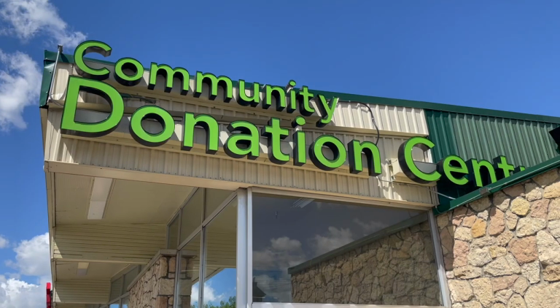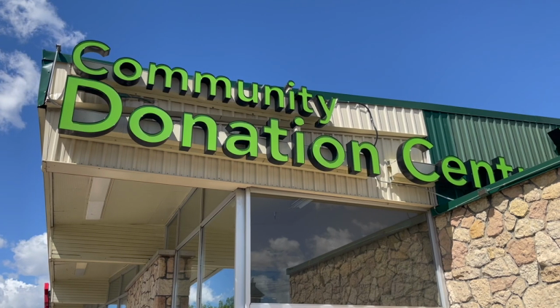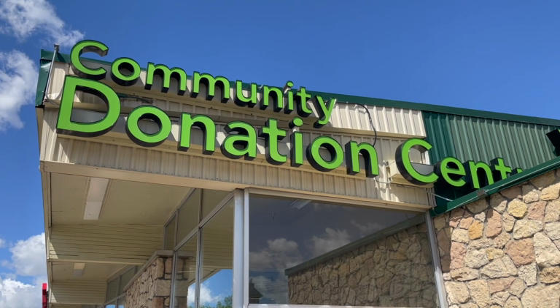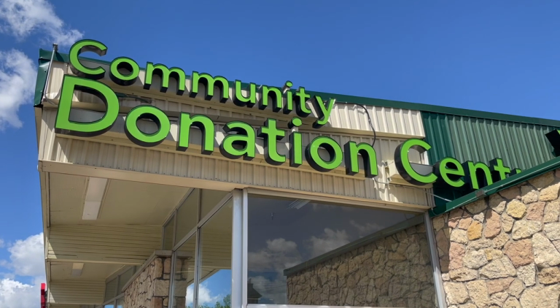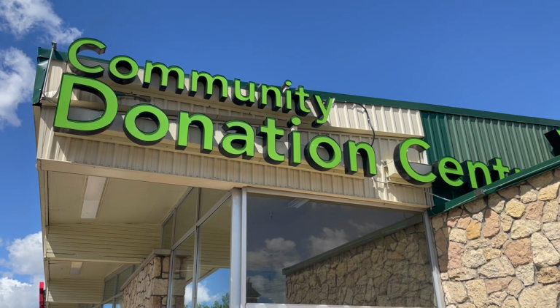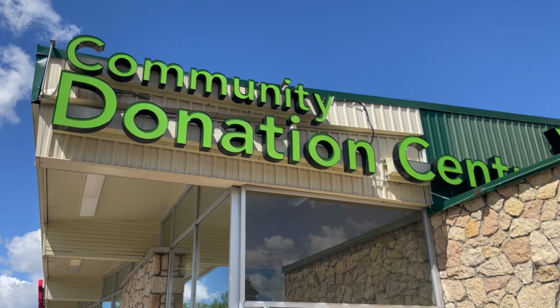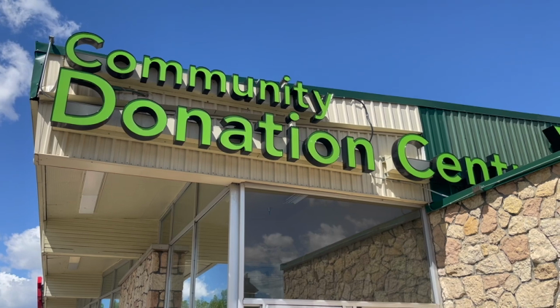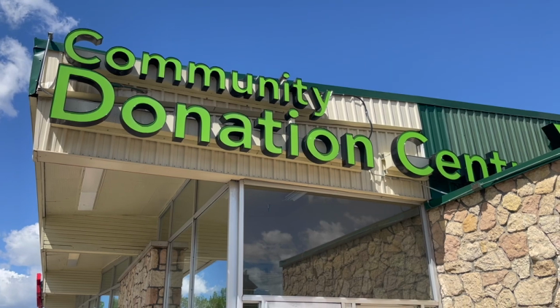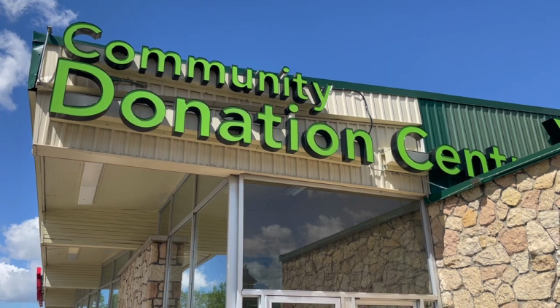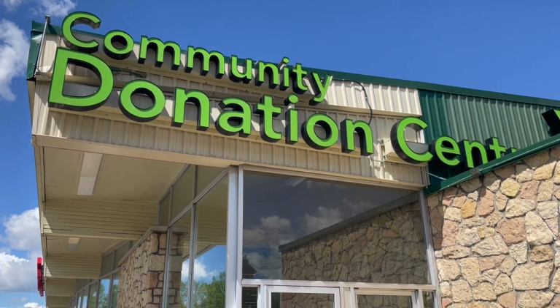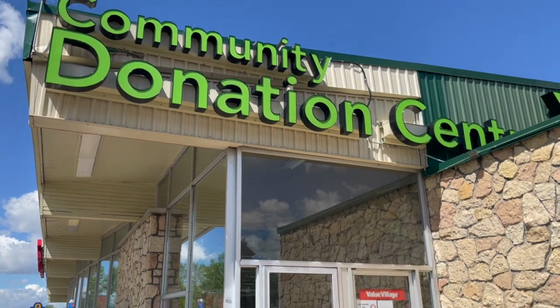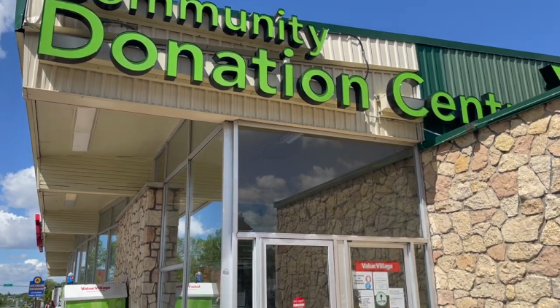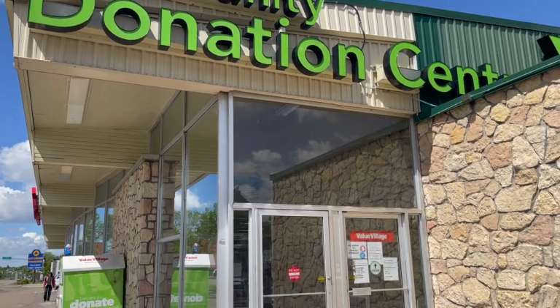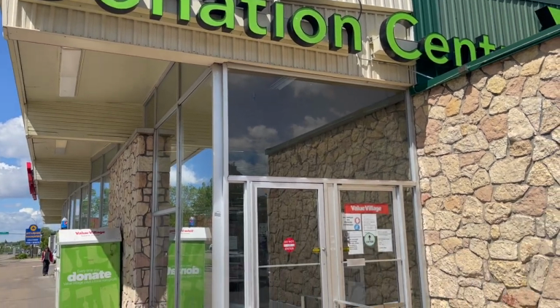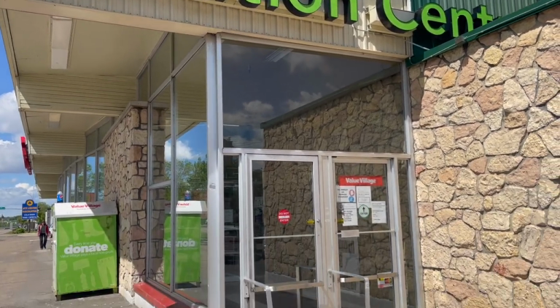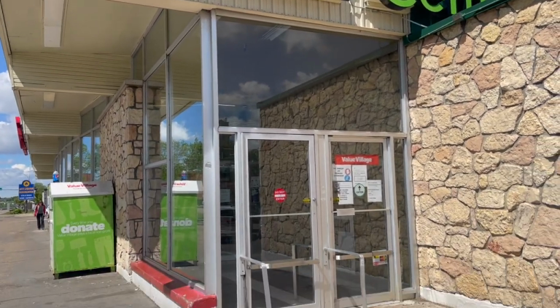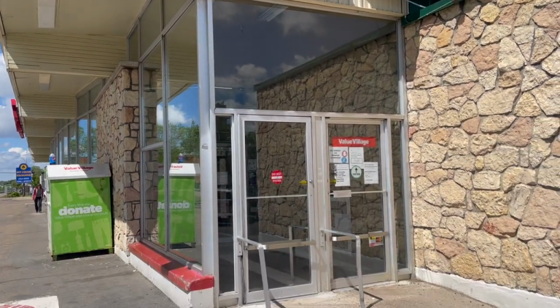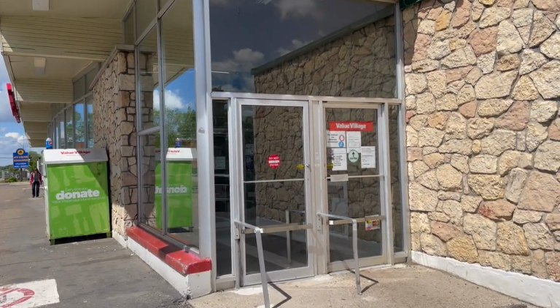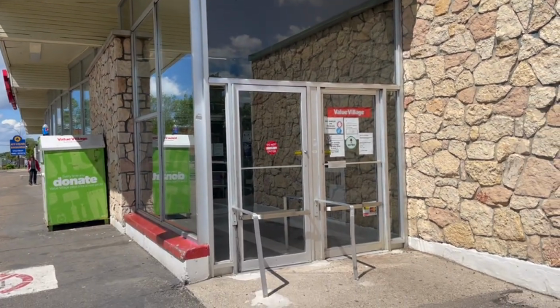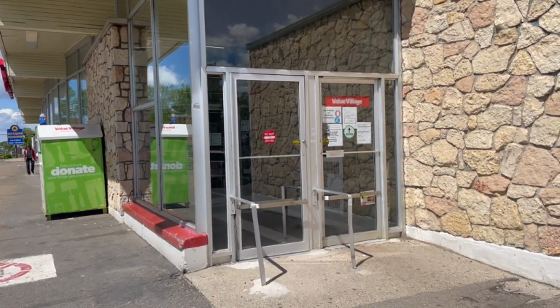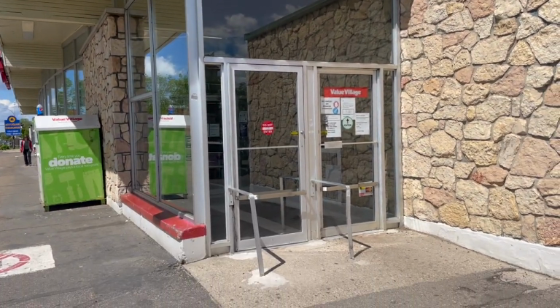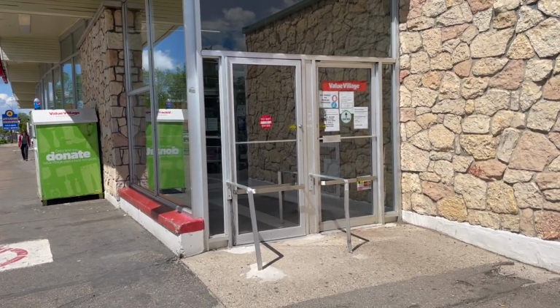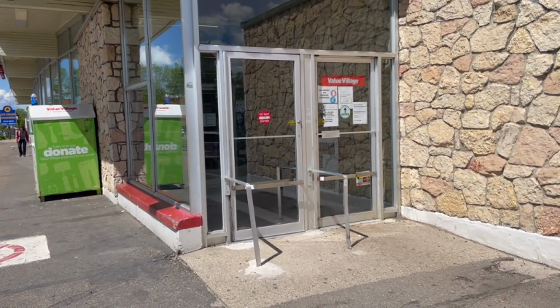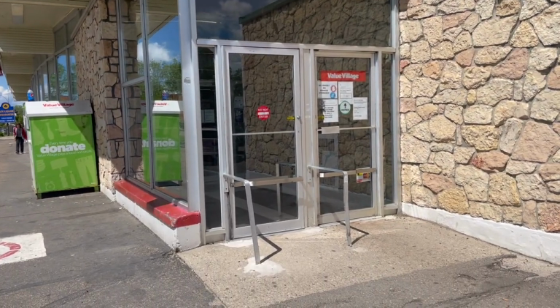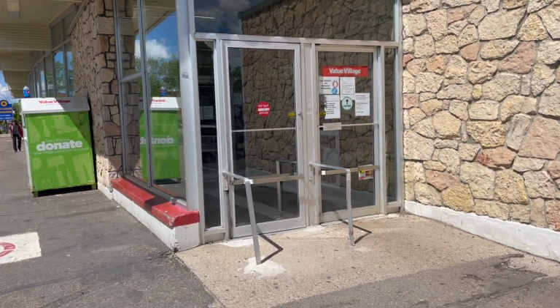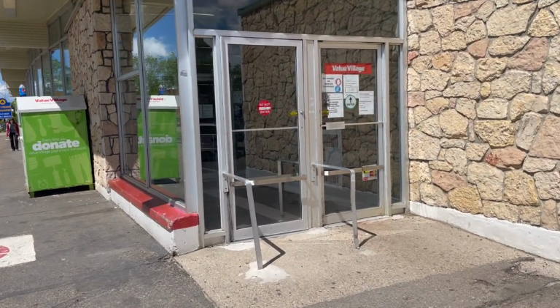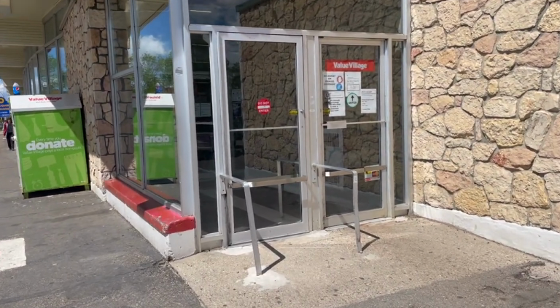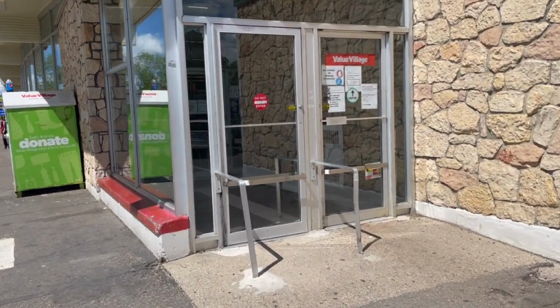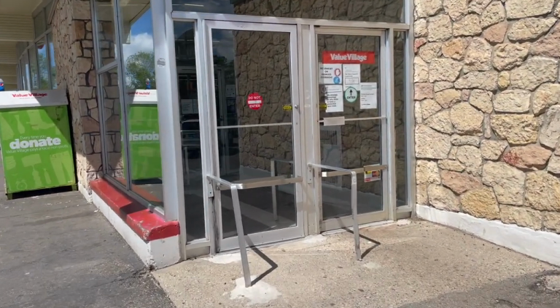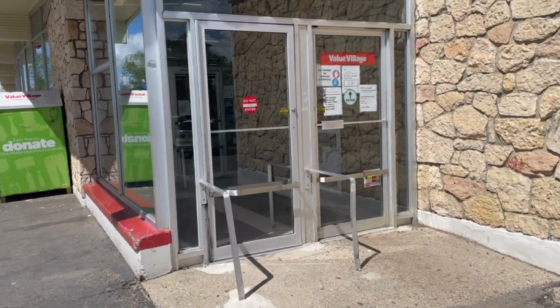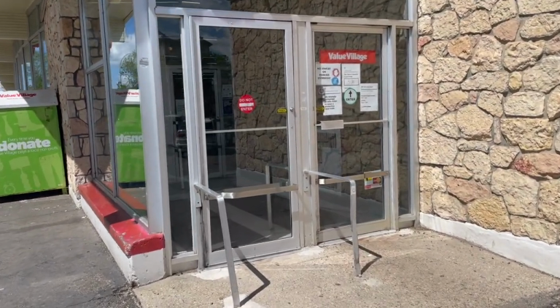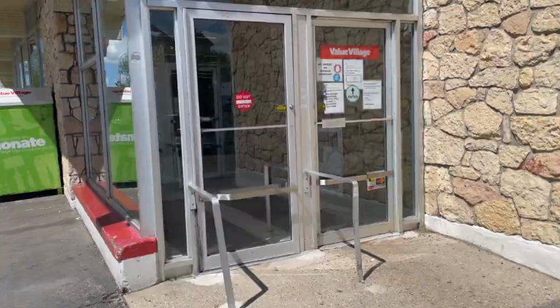Today we're going to do a little thrift store adventure and see what we can find inside of a local donation center. Let's check it out!